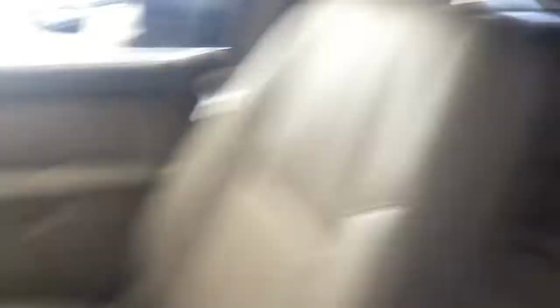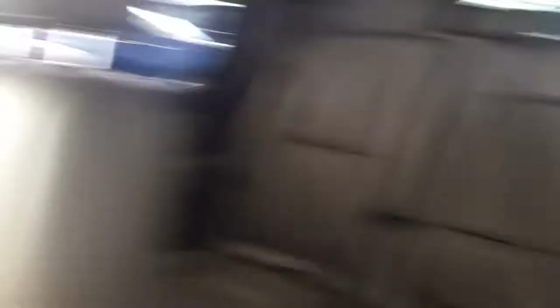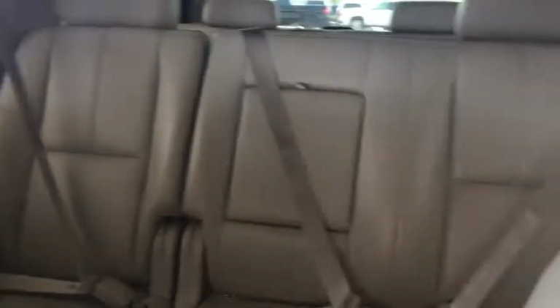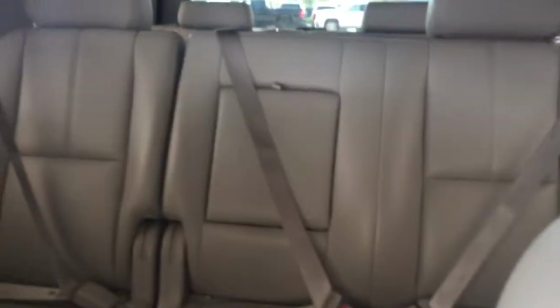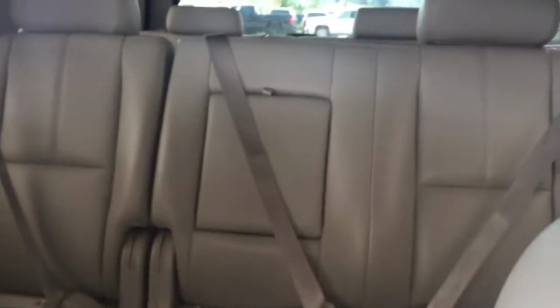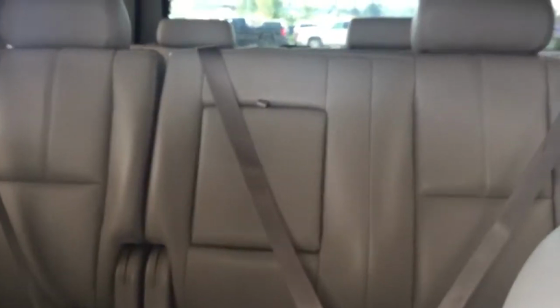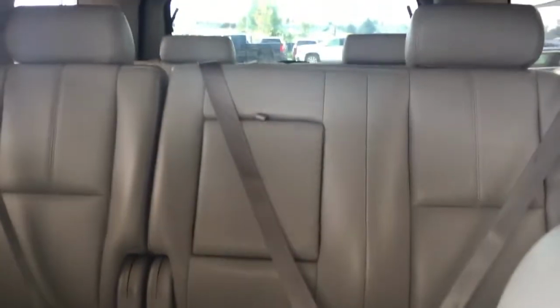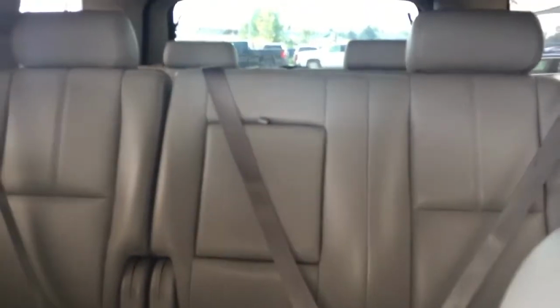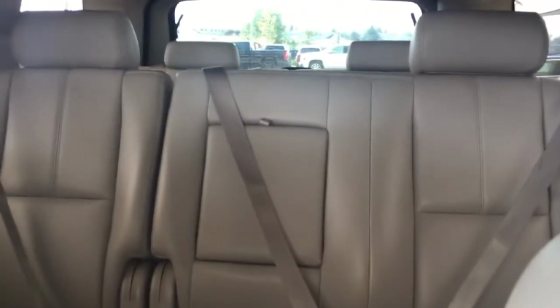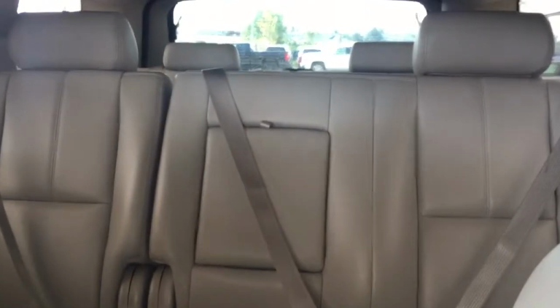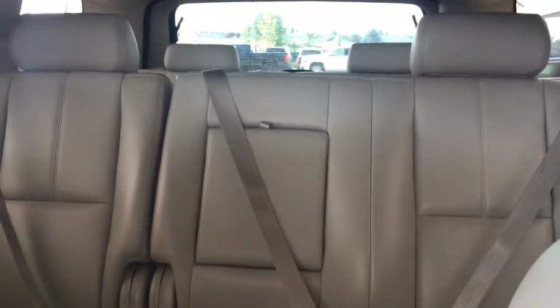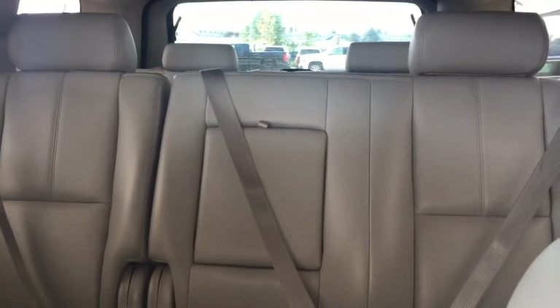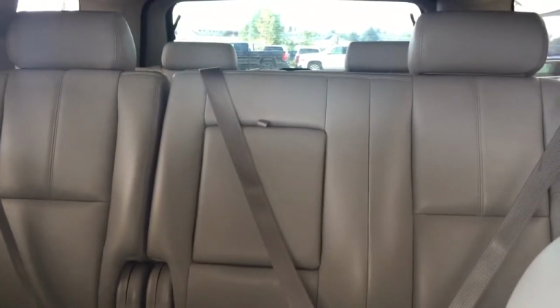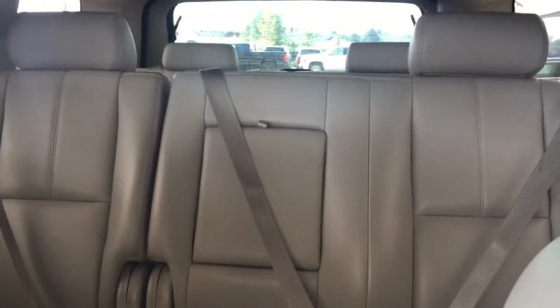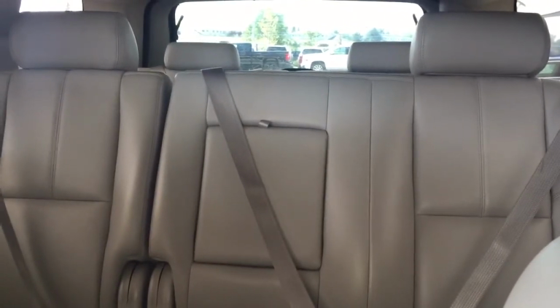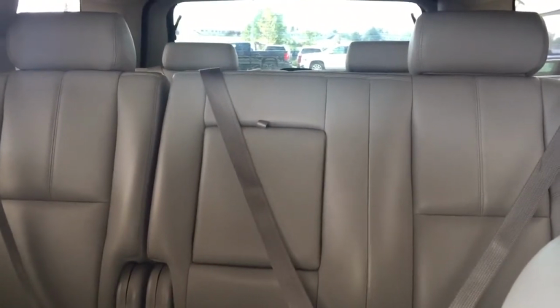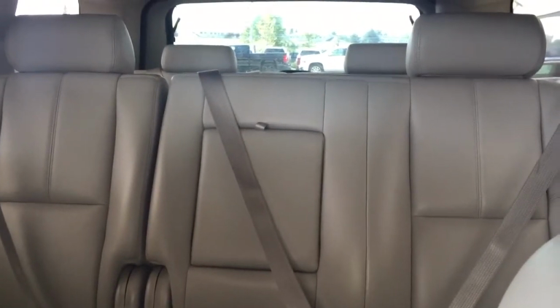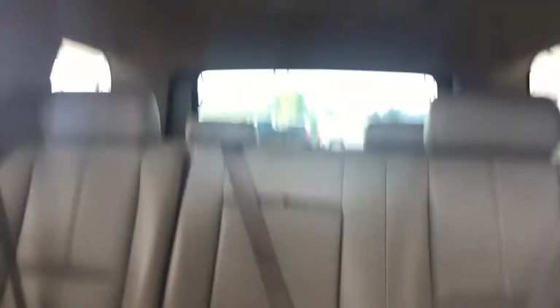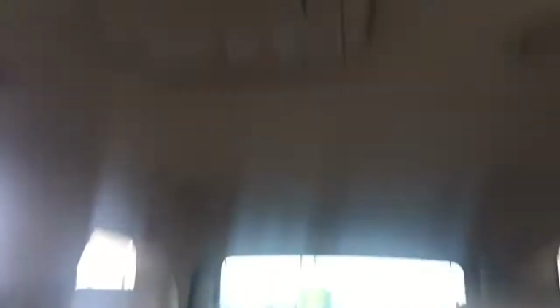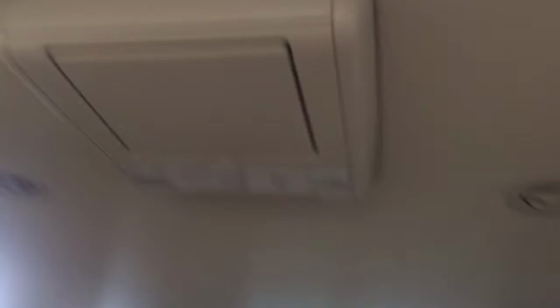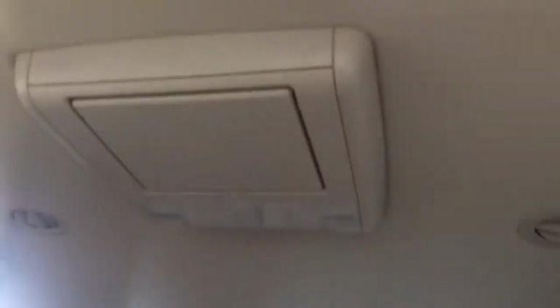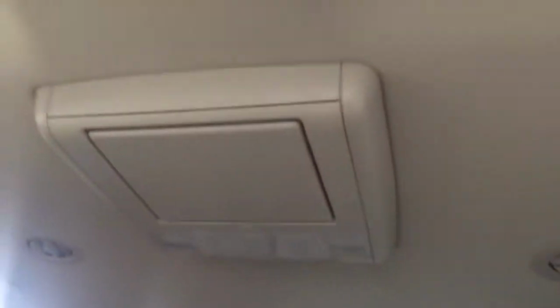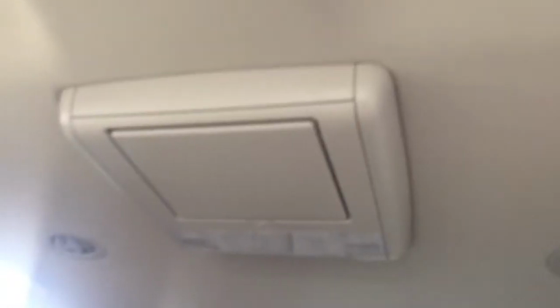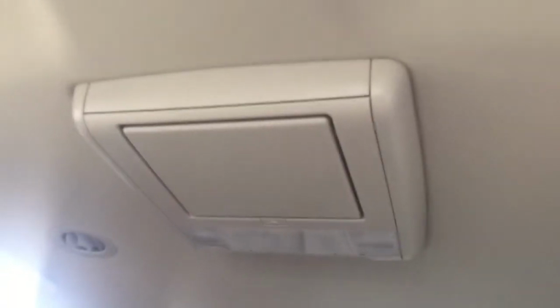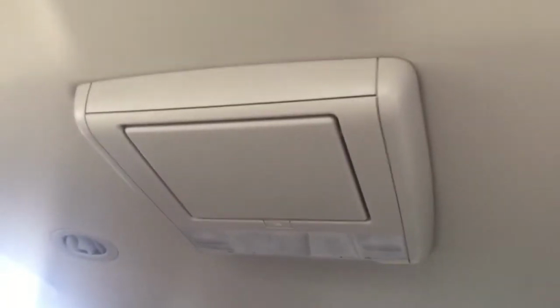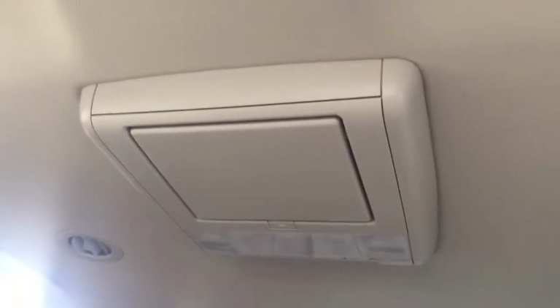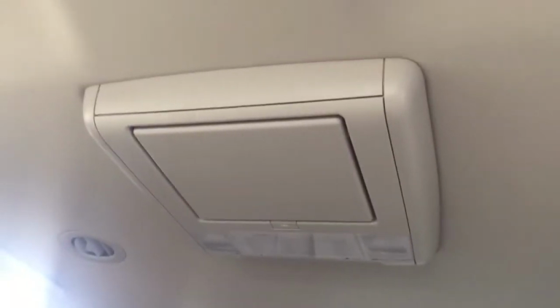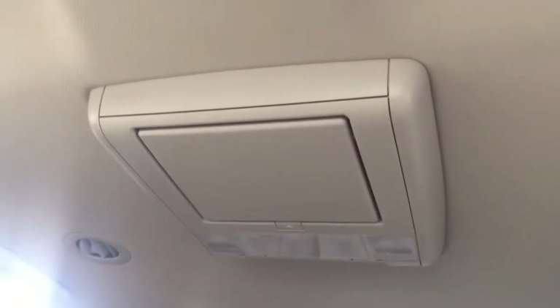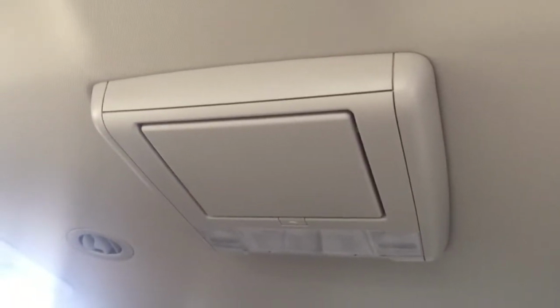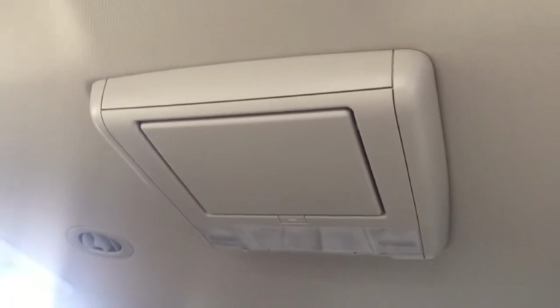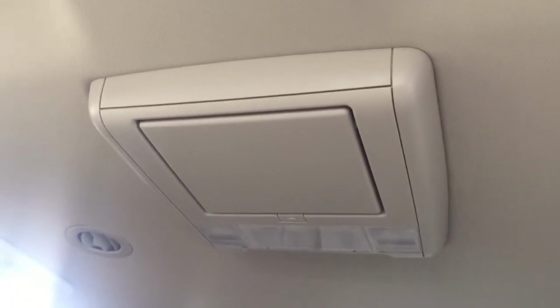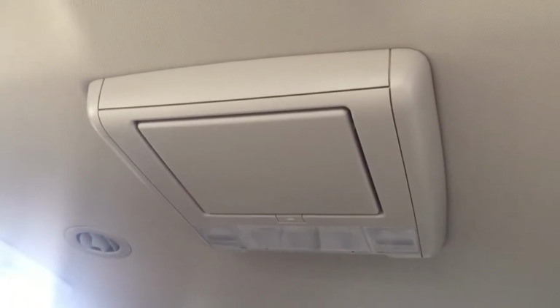Comfortable seating for 8 with plenty of rear cargo space, rear DVD player, and much more.